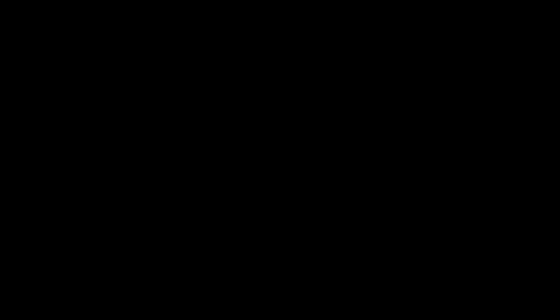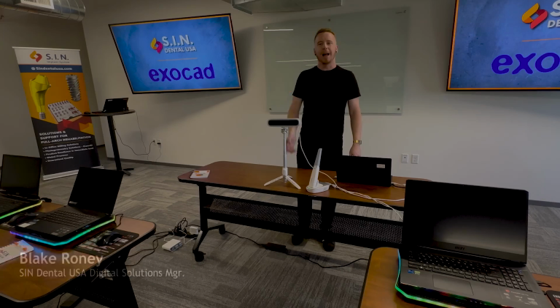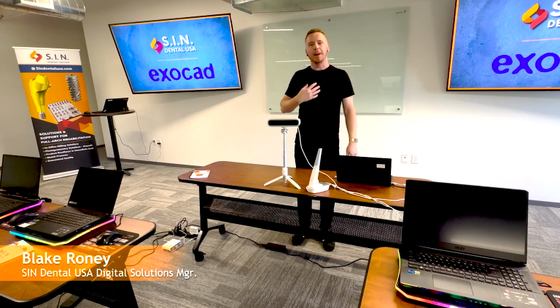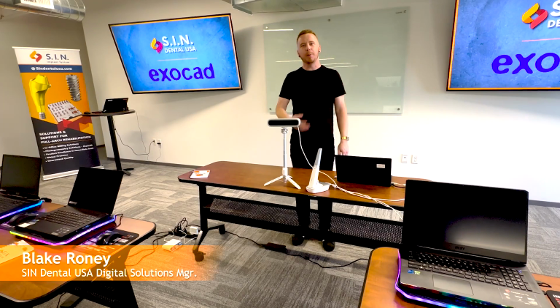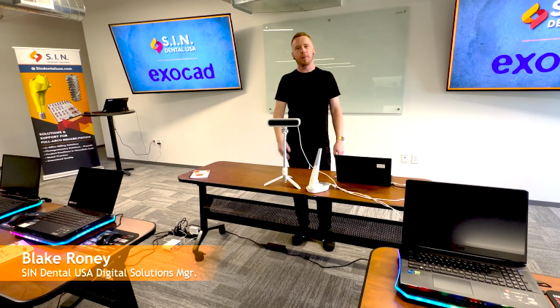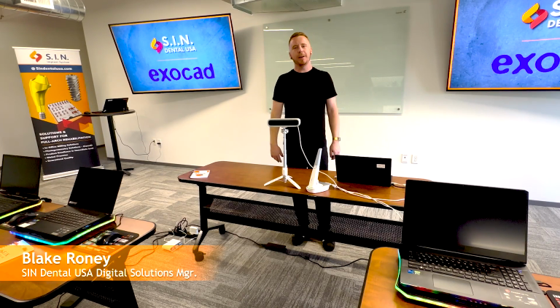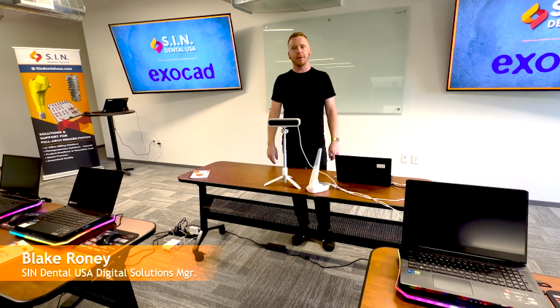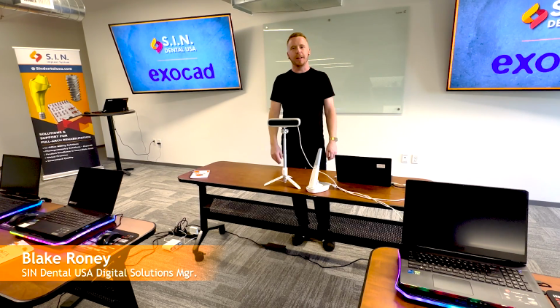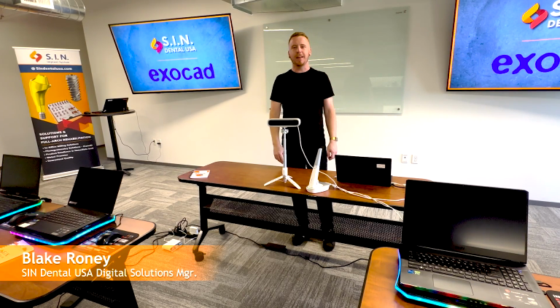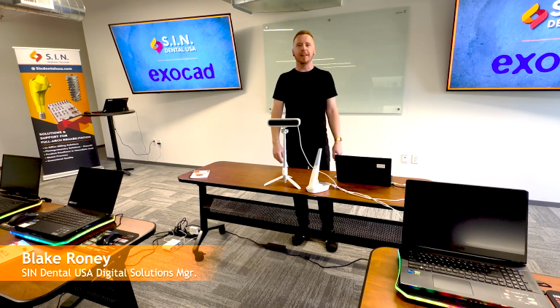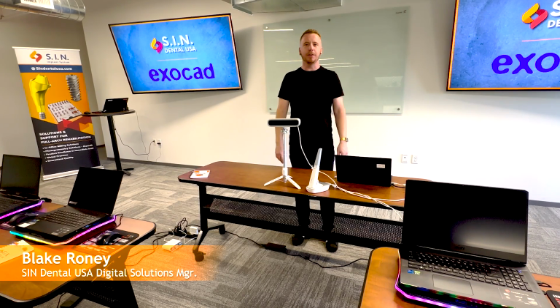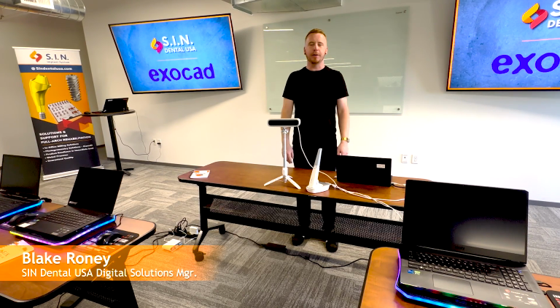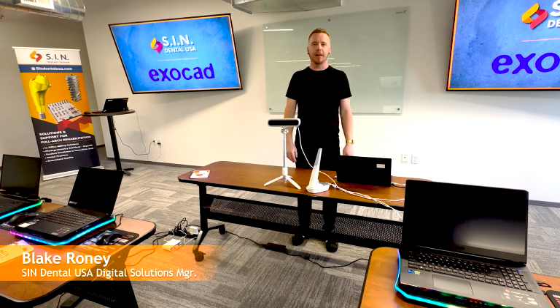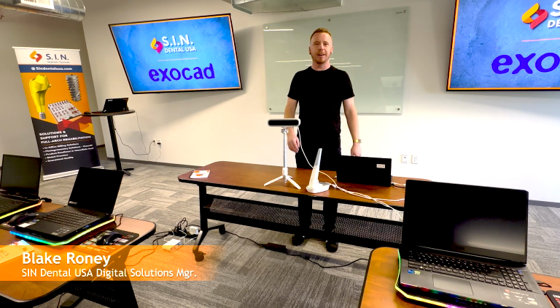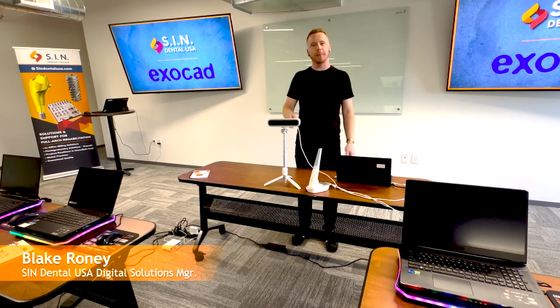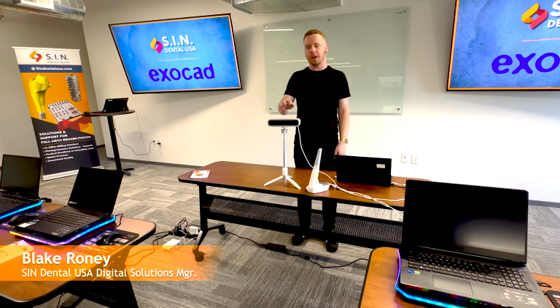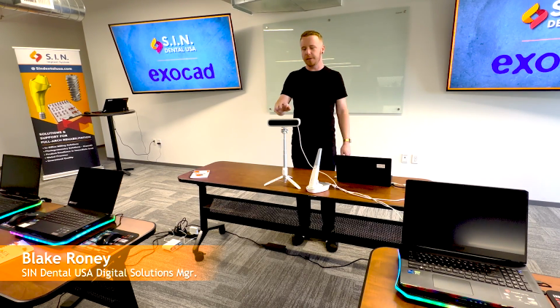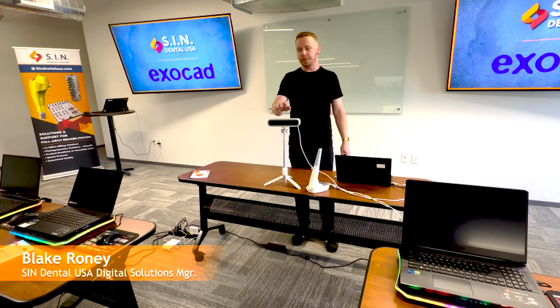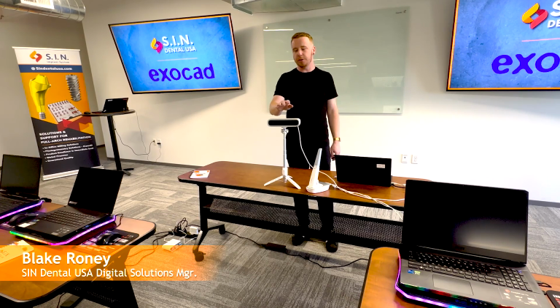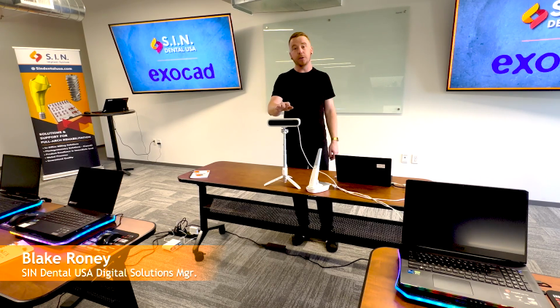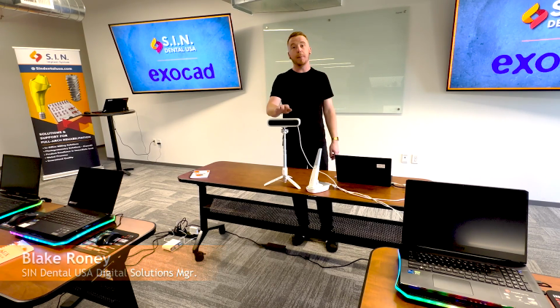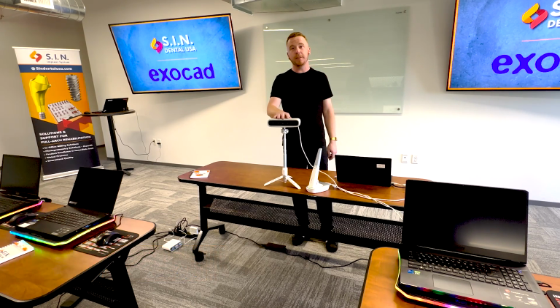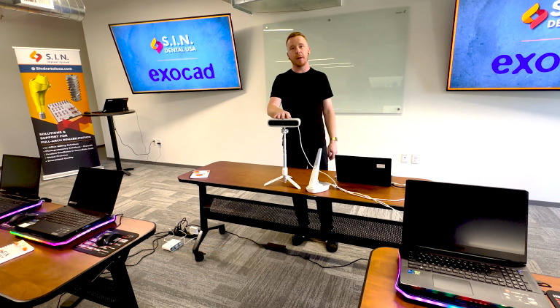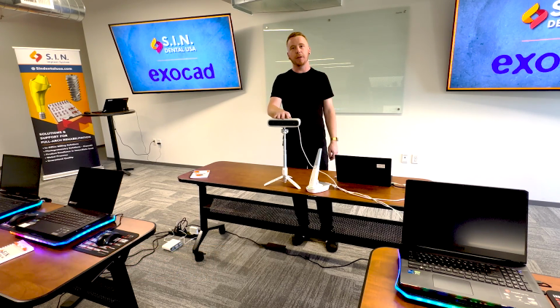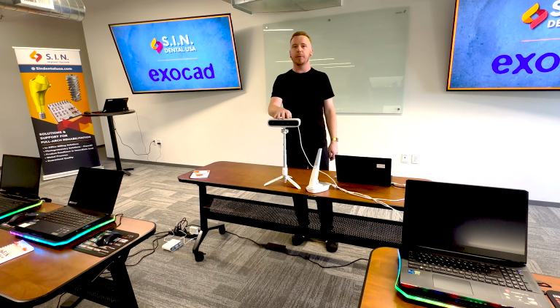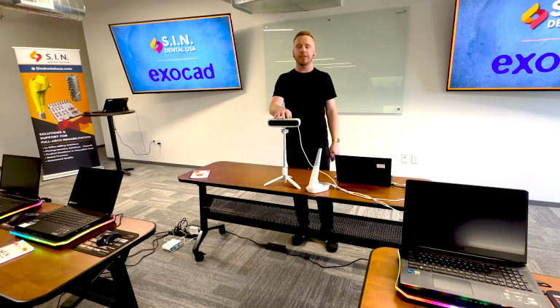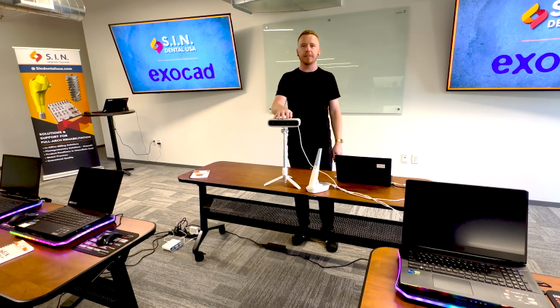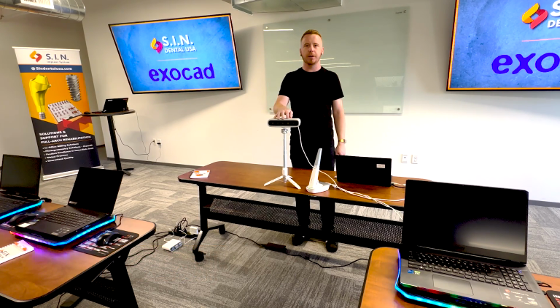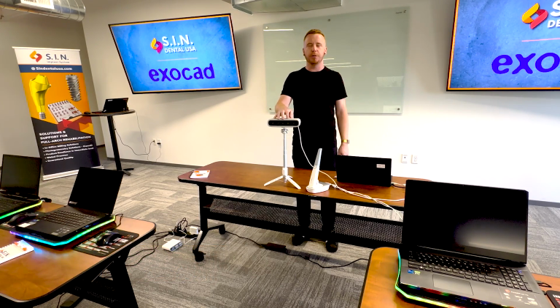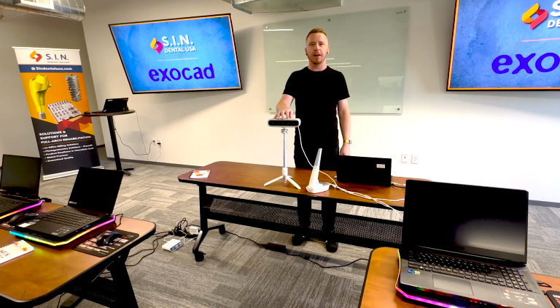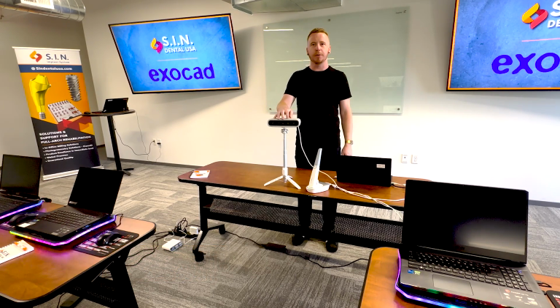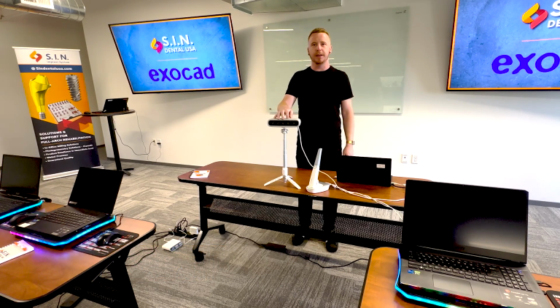Hi, my name is Blake Groney here with SI in Dental USA. Today I'll be discussing some features of the new MediSmile, the 3D face scanner from Shining3D.